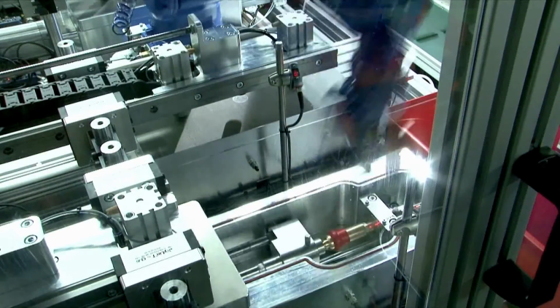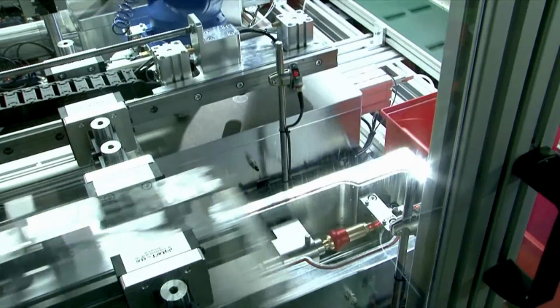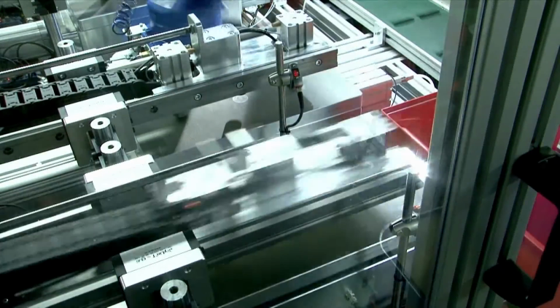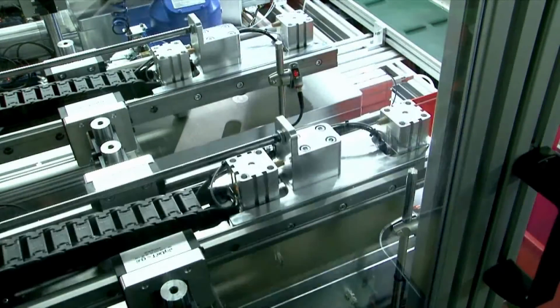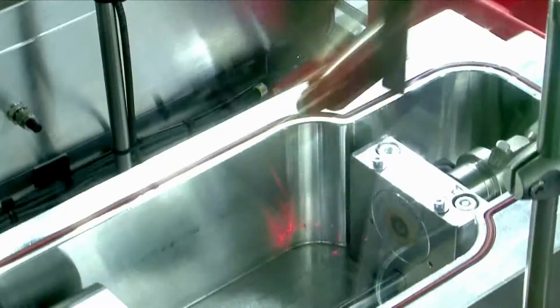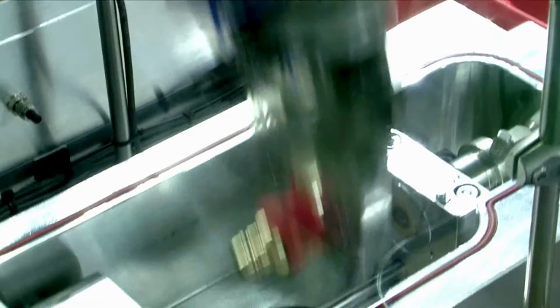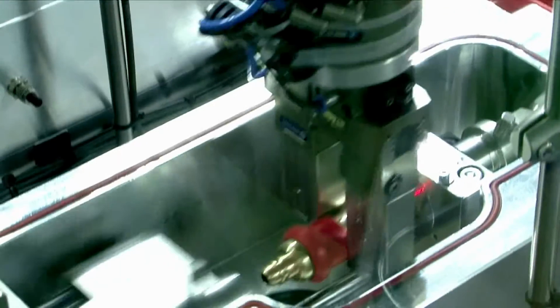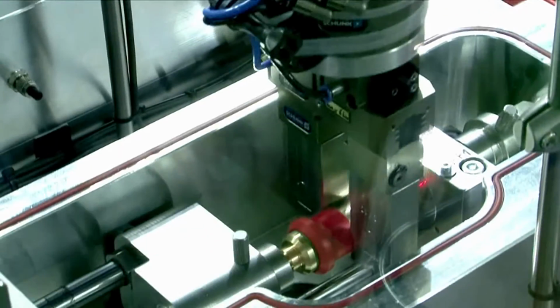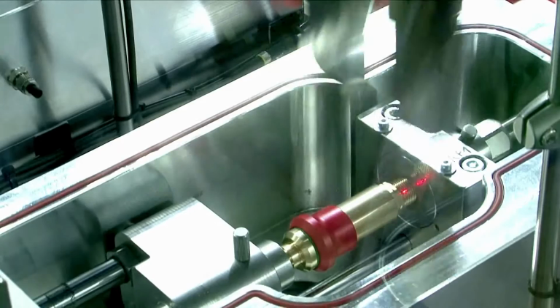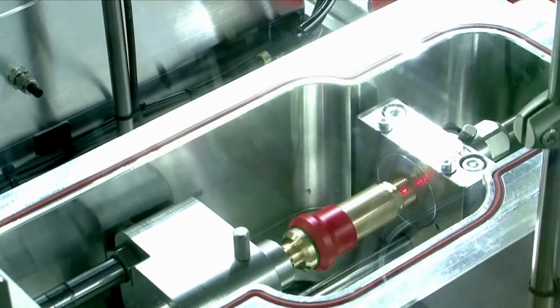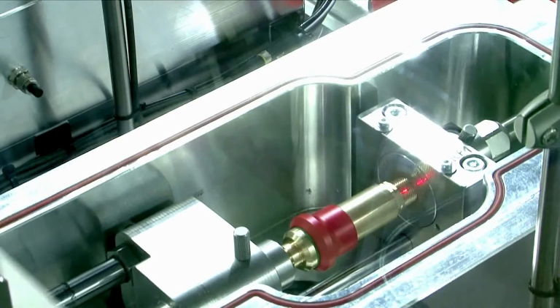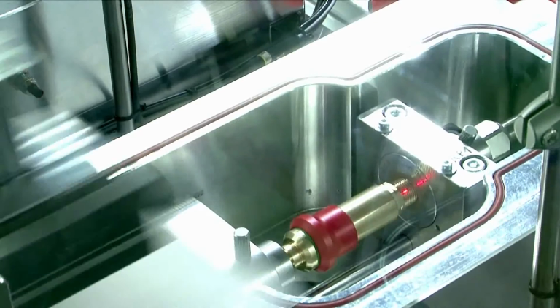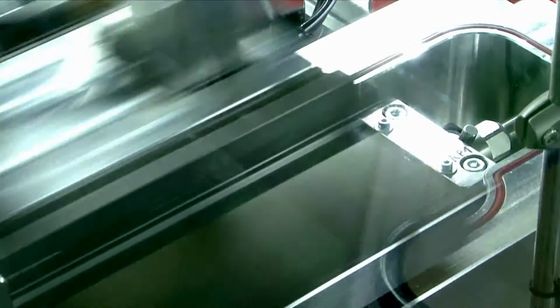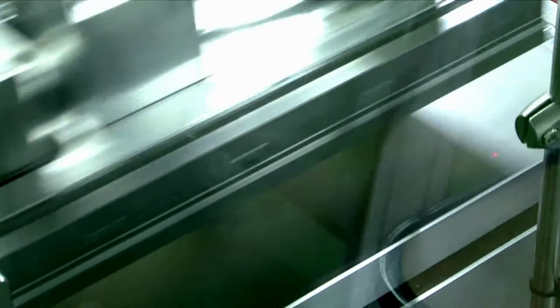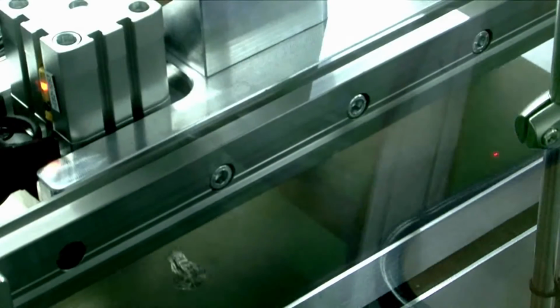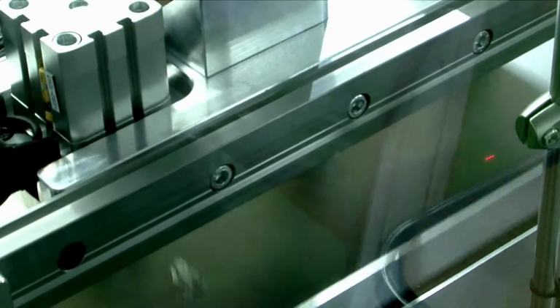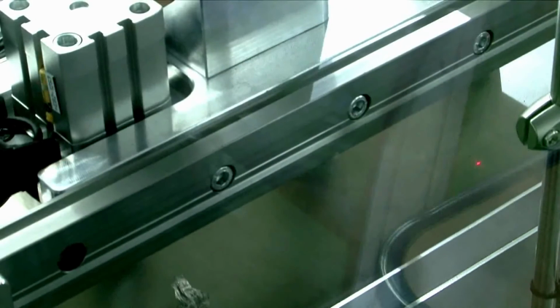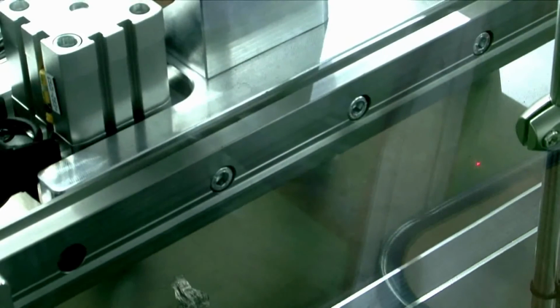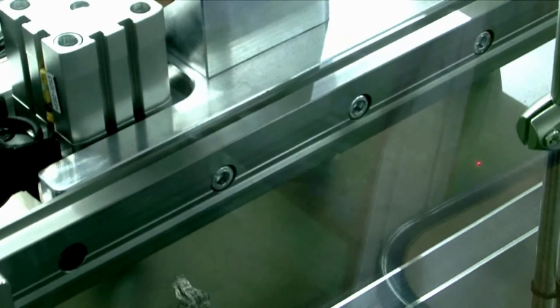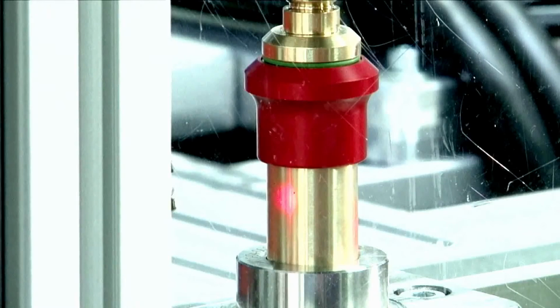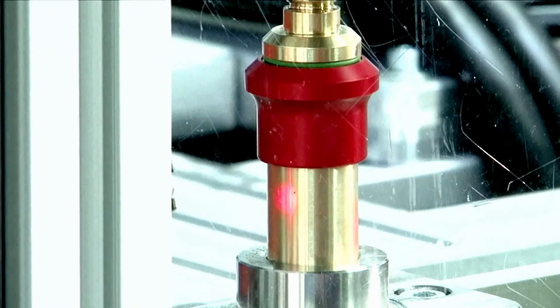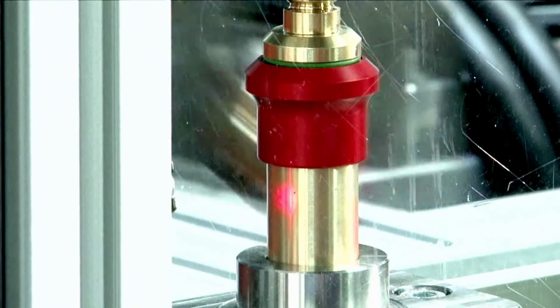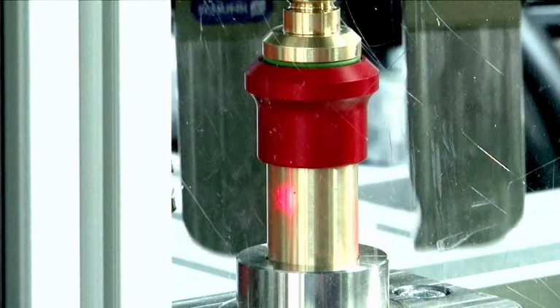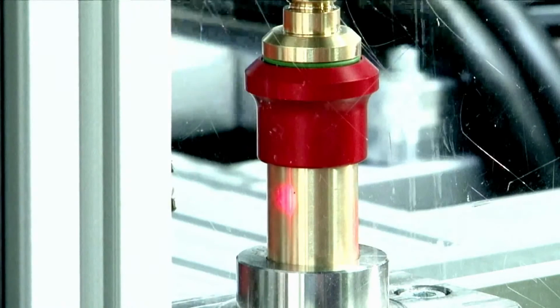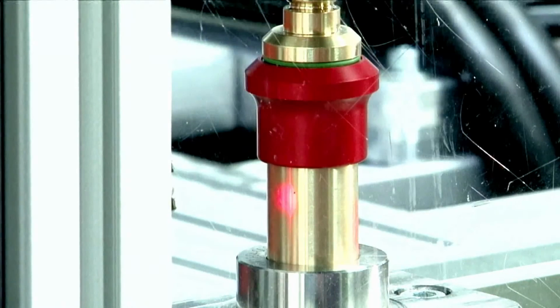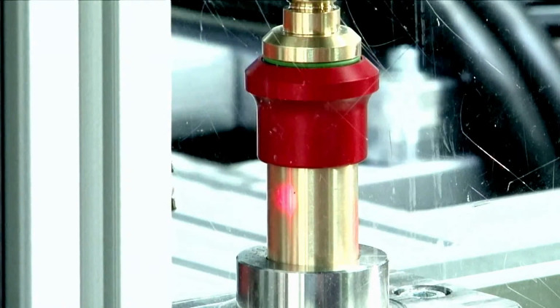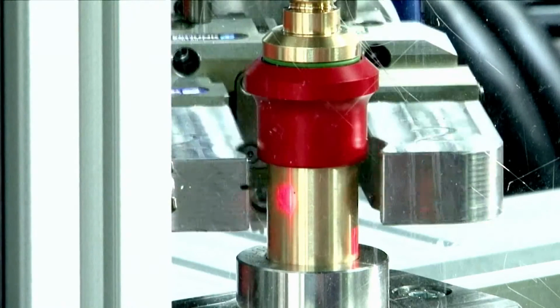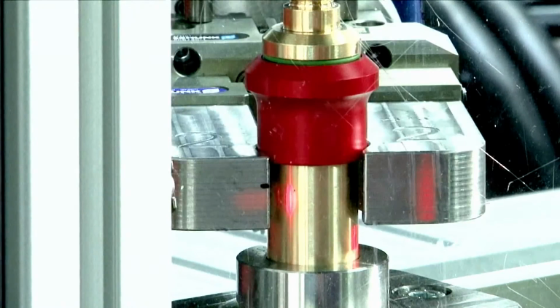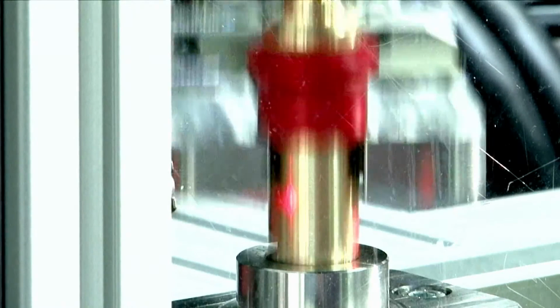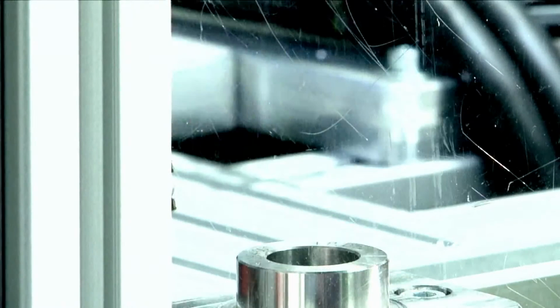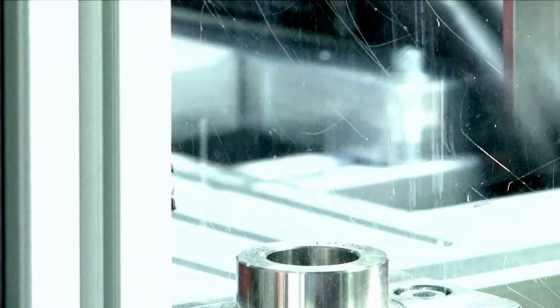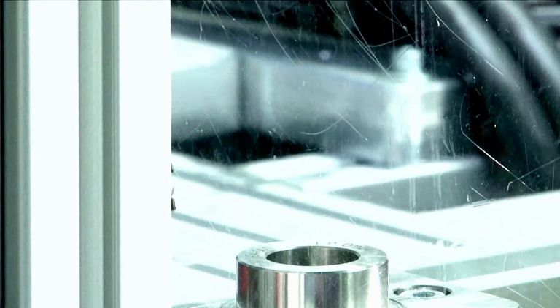Leak tightness testing for this flashback arrestor is carried out by using maximum operating pressure.